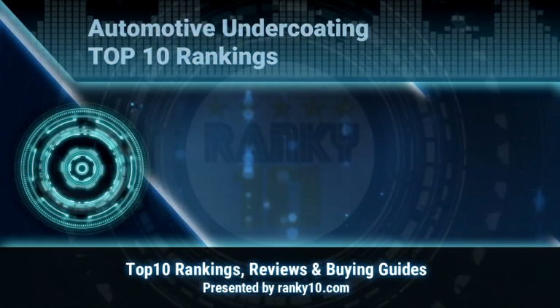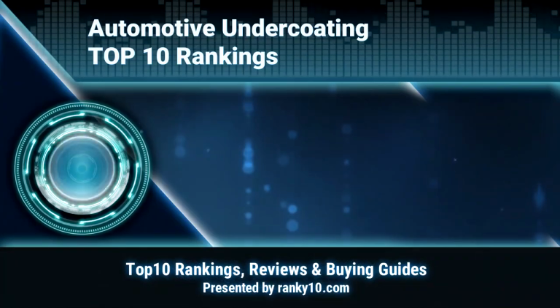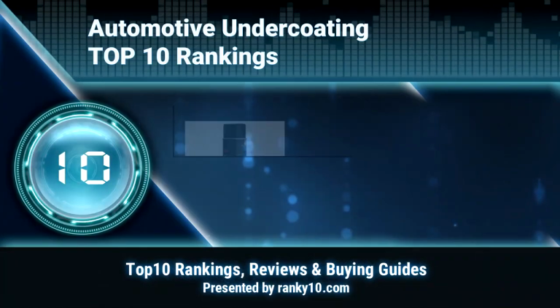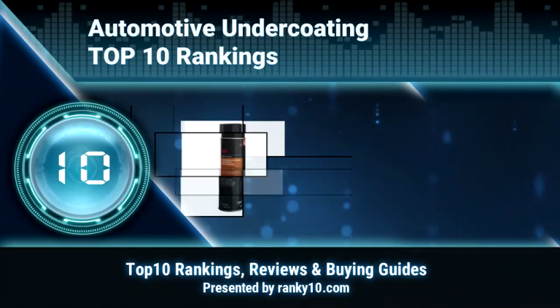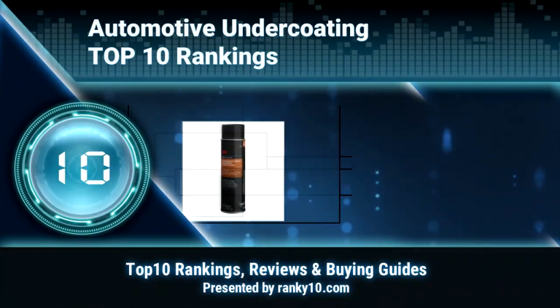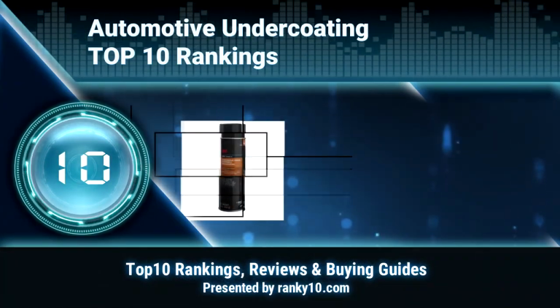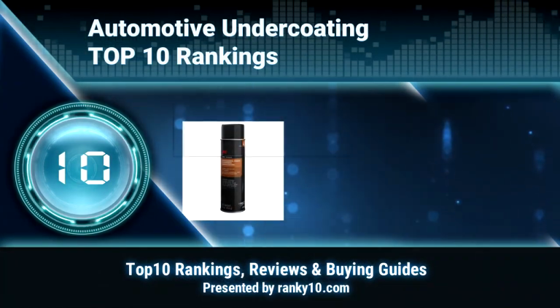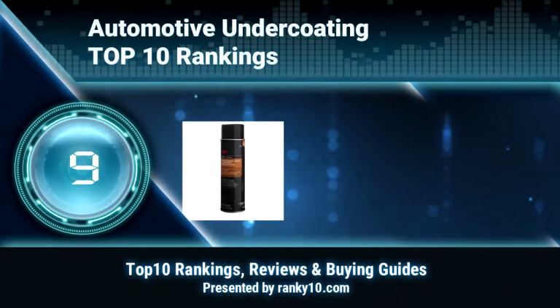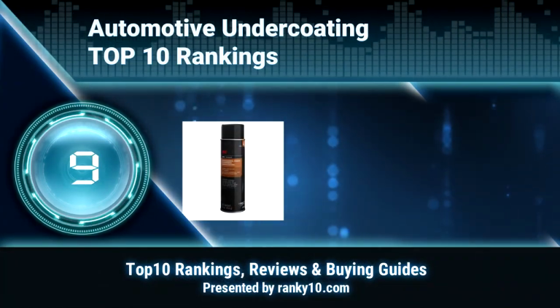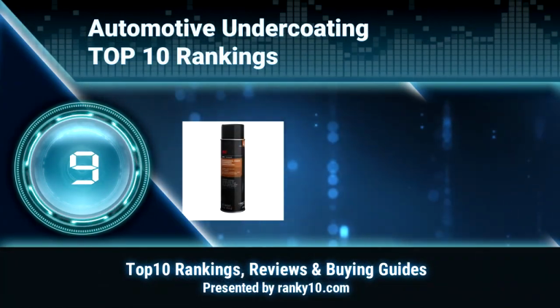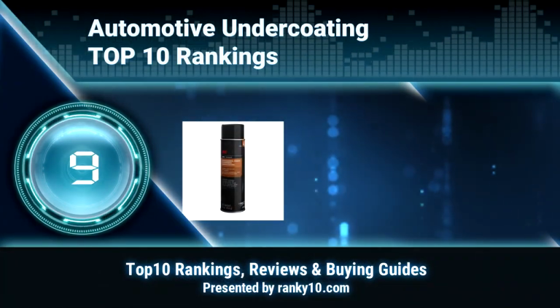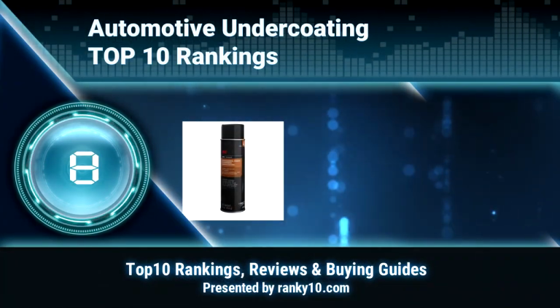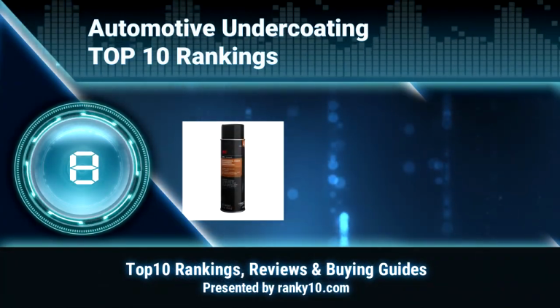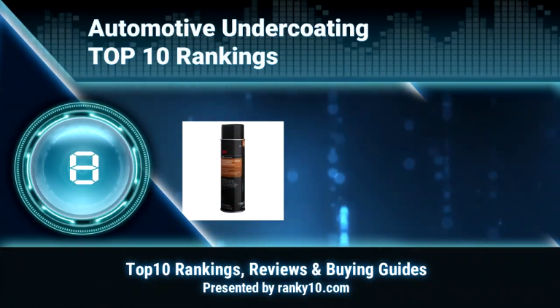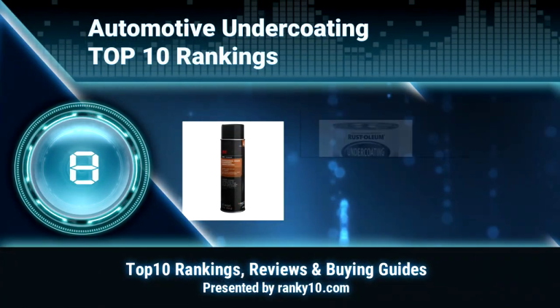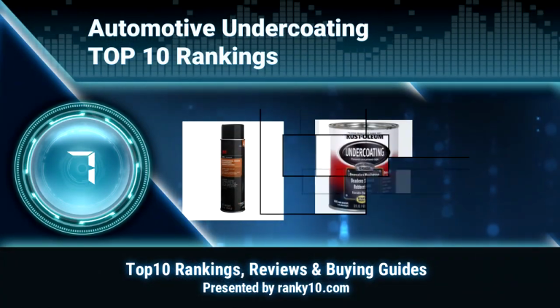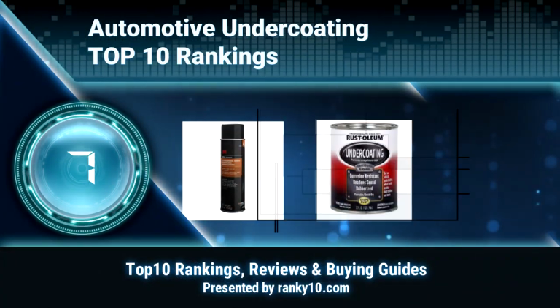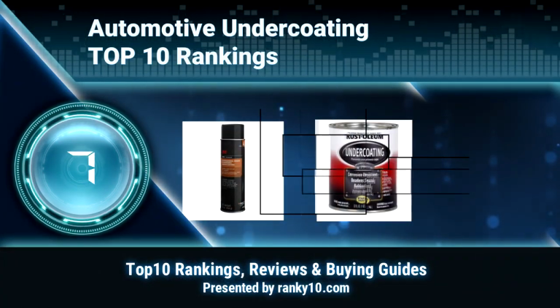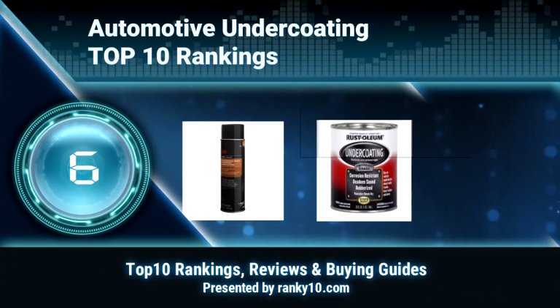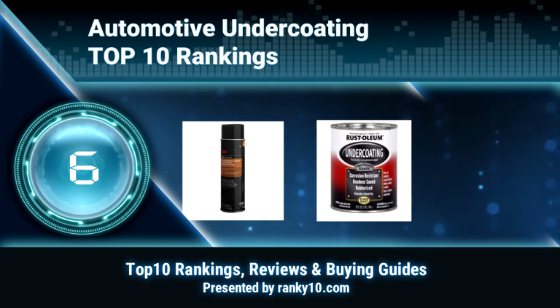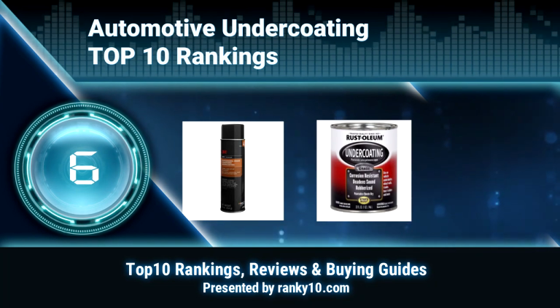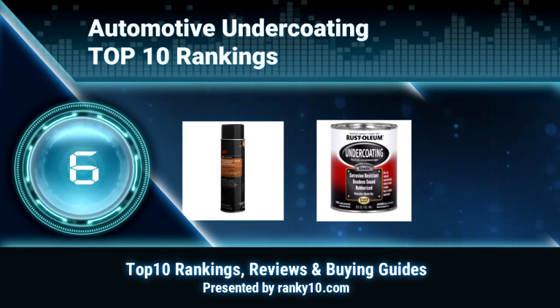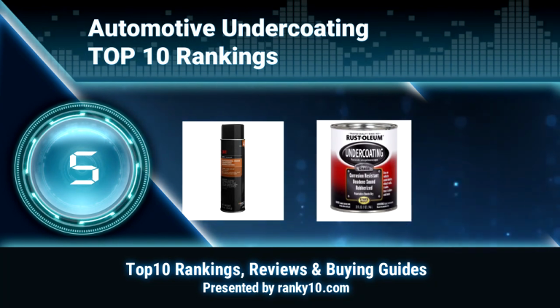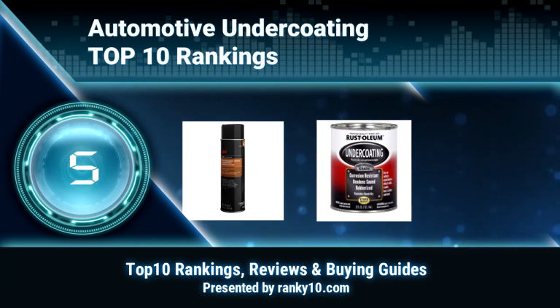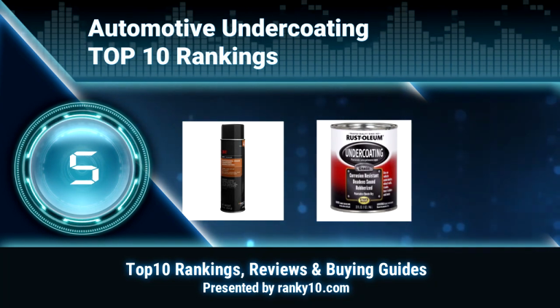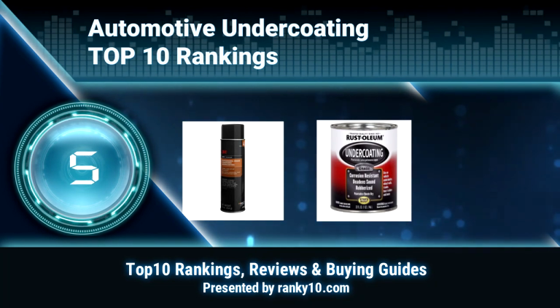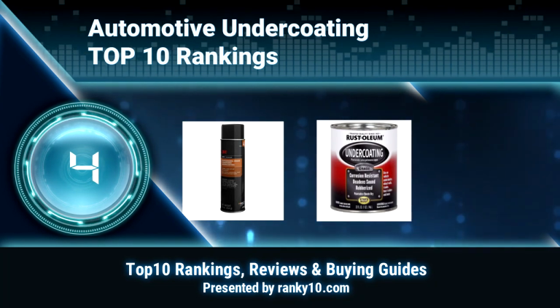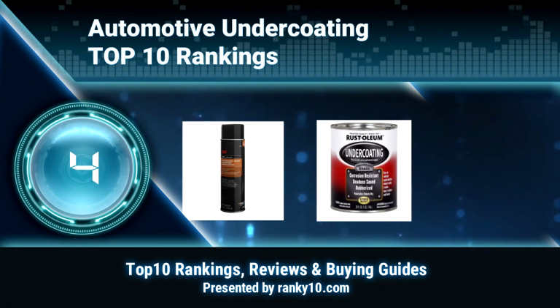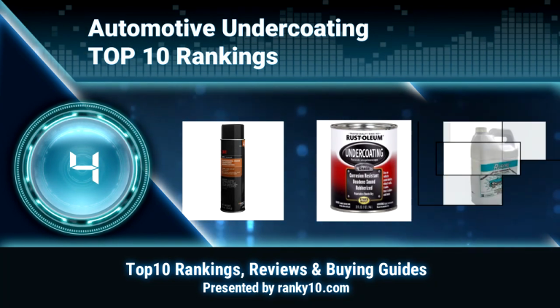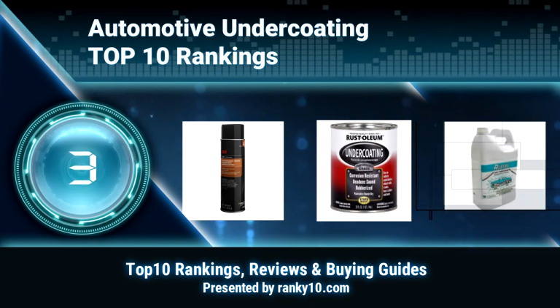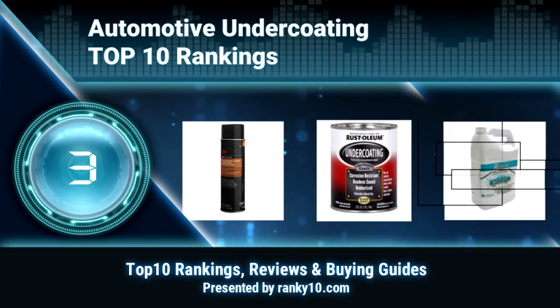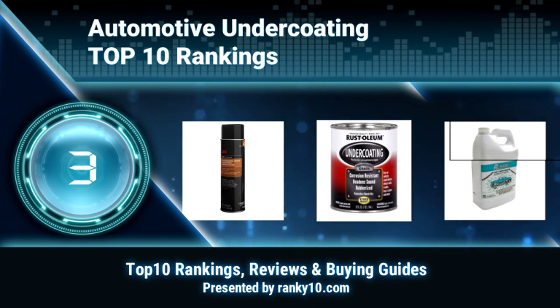Welcome to Ranky 10 Video Rankings. We announce the top 10 rankings of automotive undercoating. Let's get started.